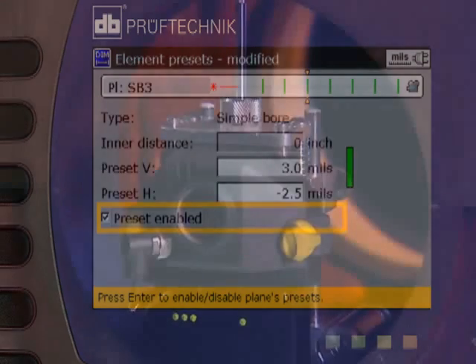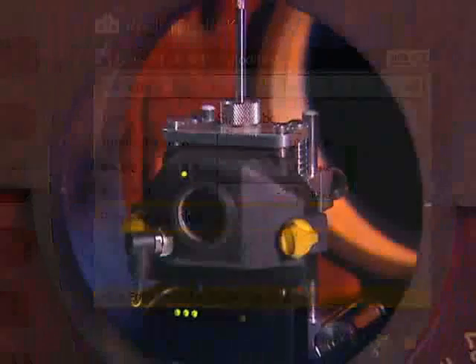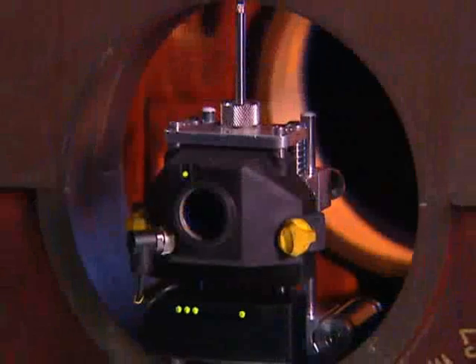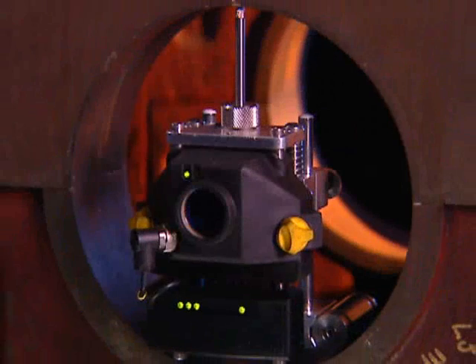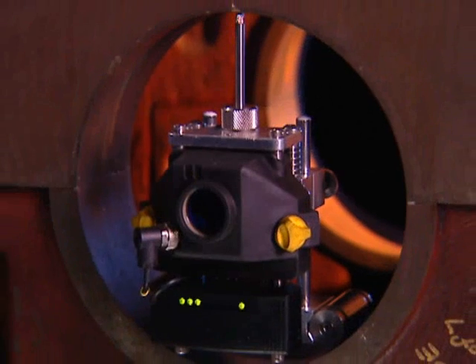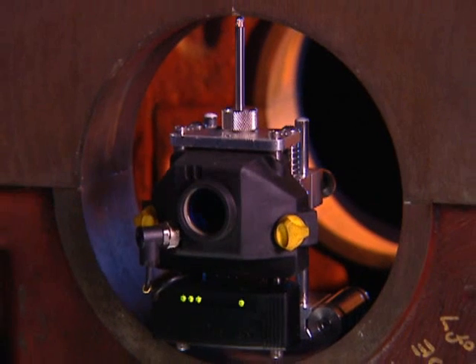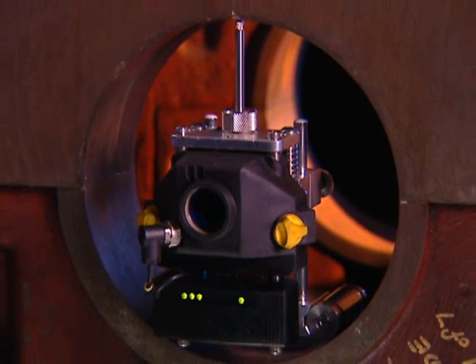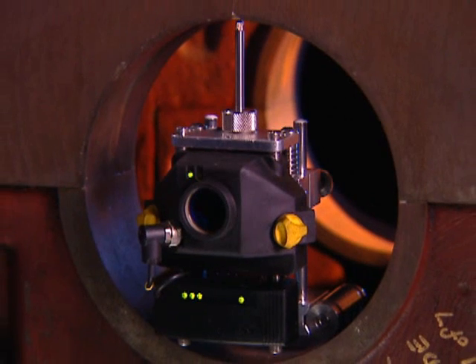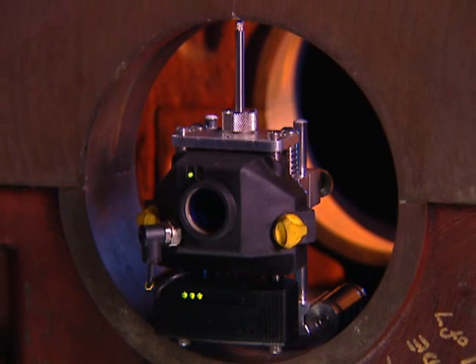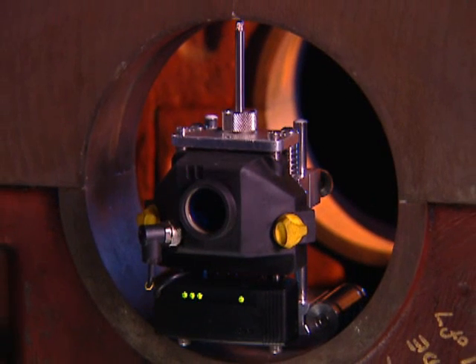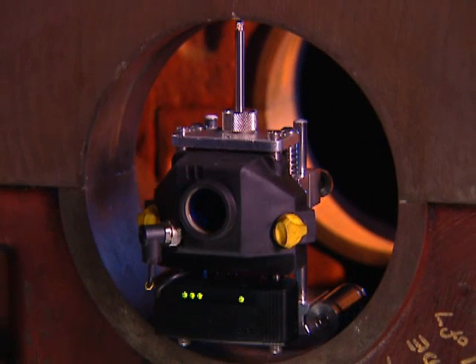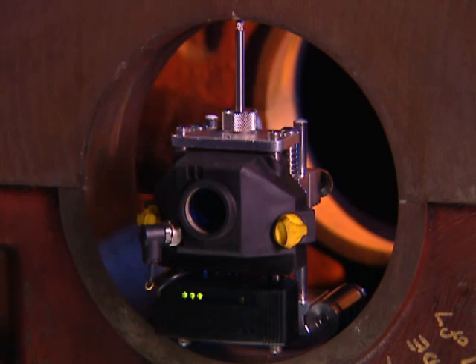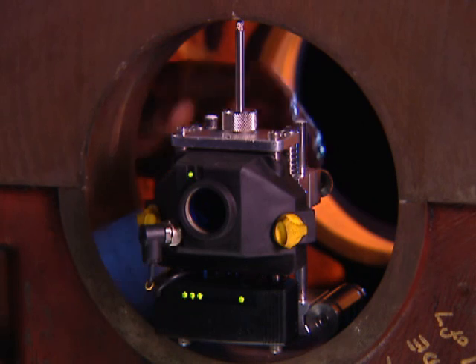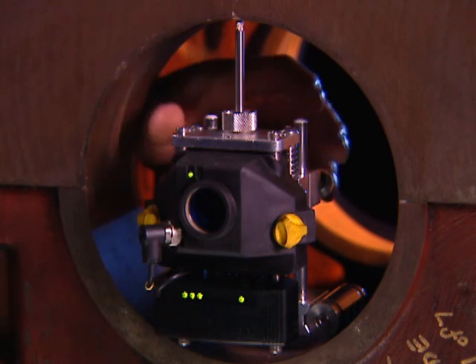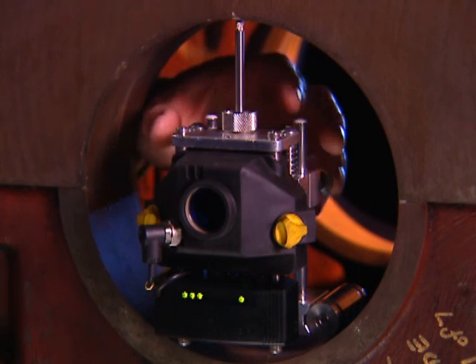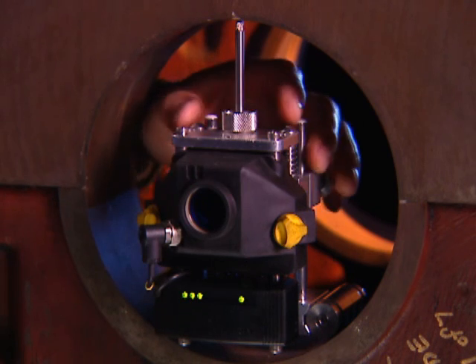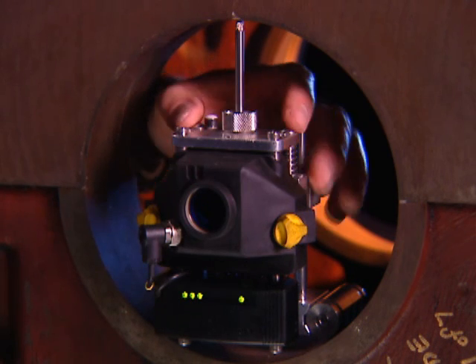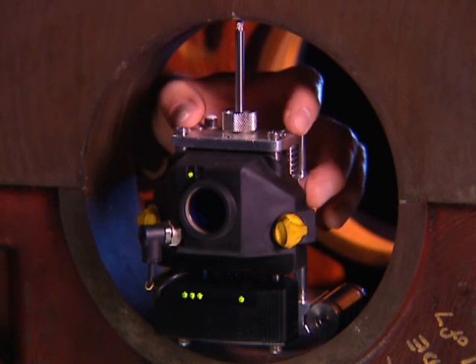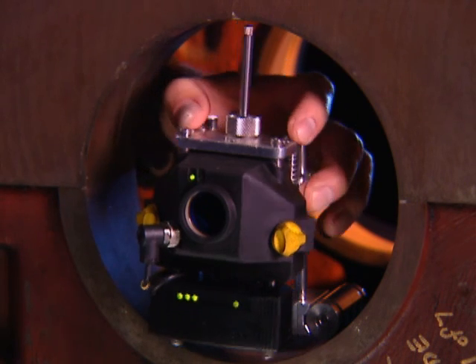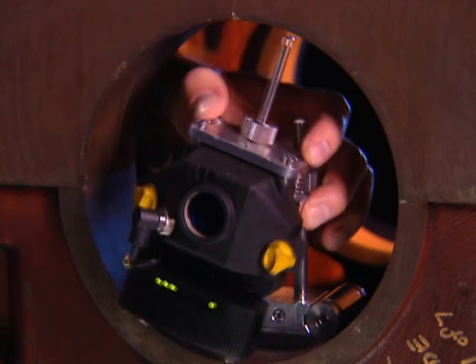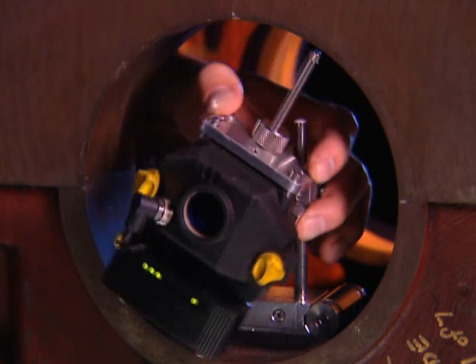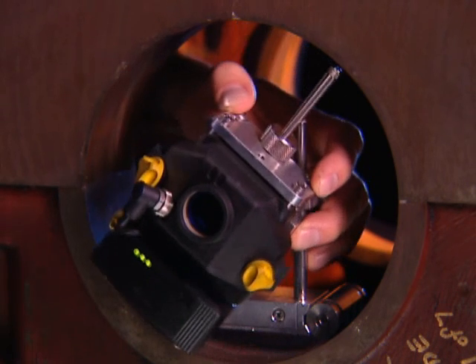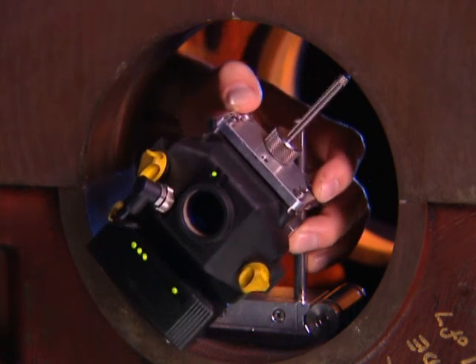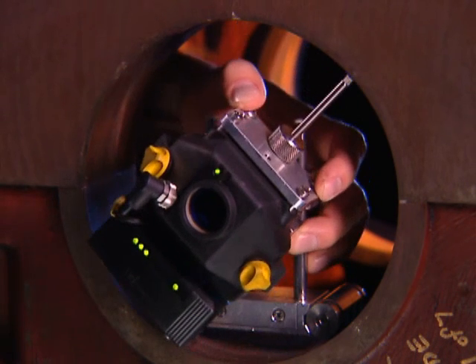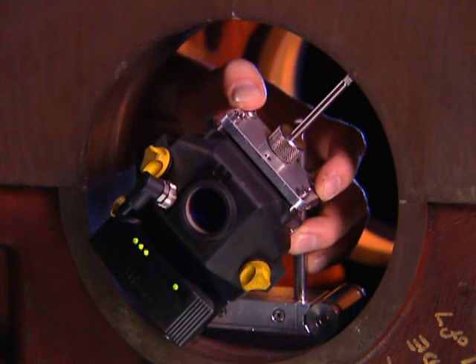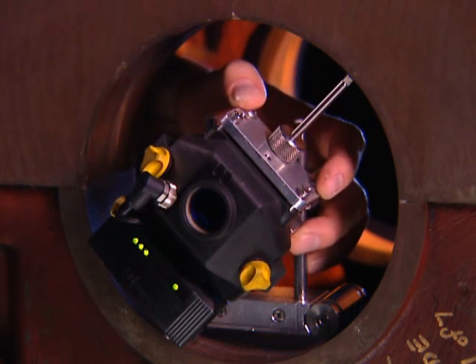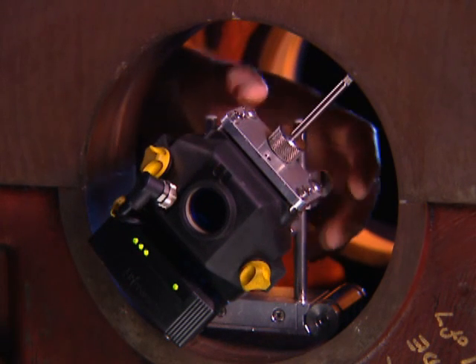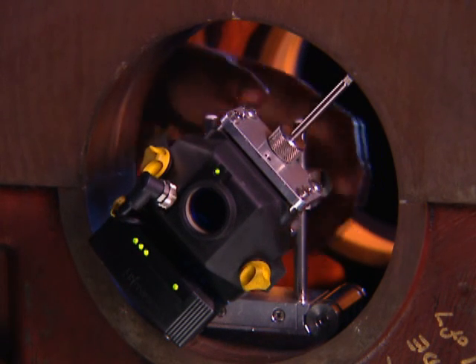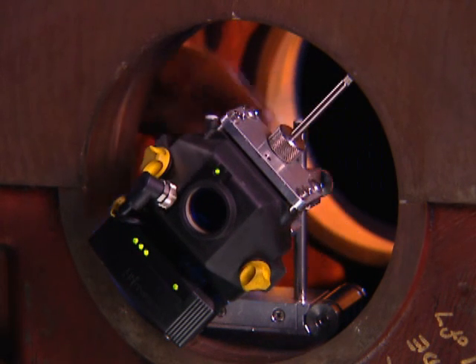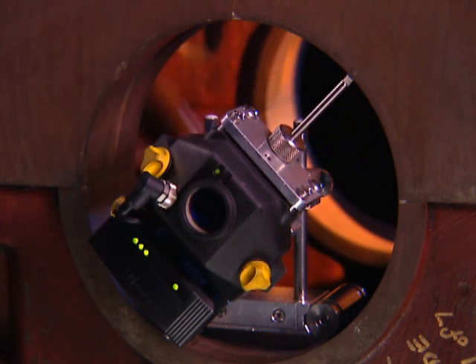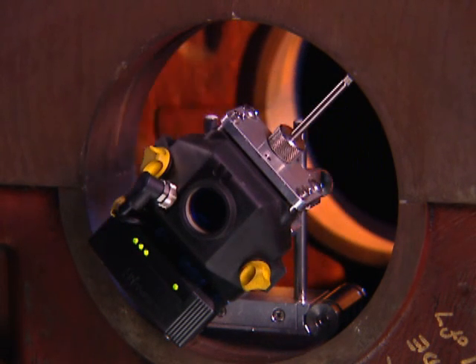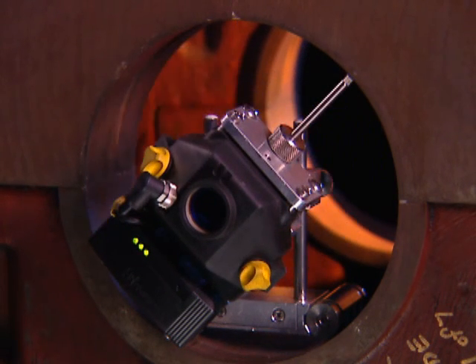A highly recommended optional Bluetooth communications module greatly facilitates the taking of wireless readings on bore trains.